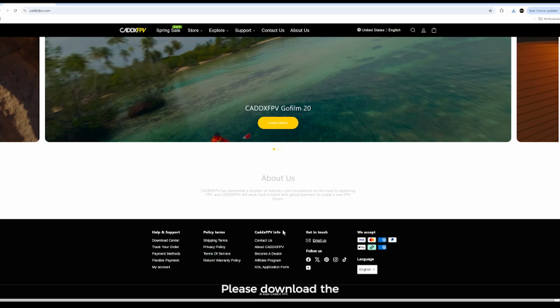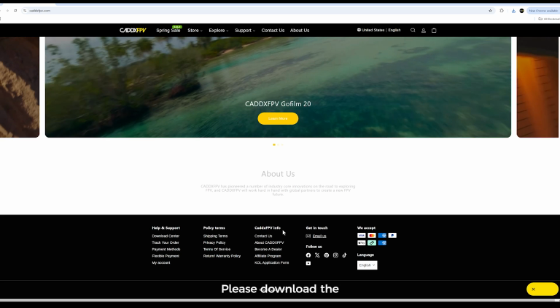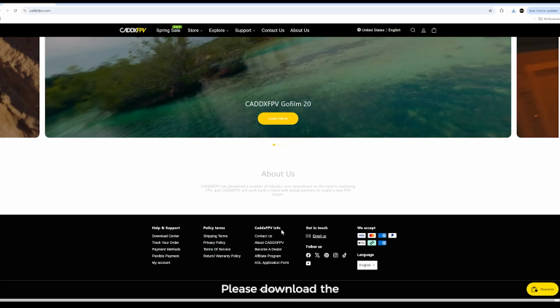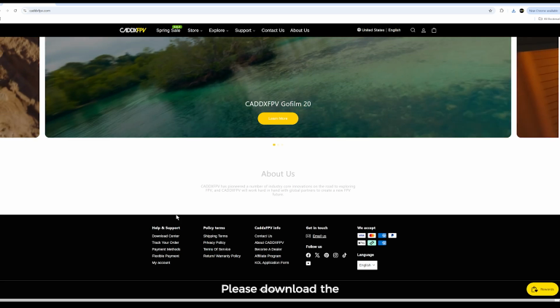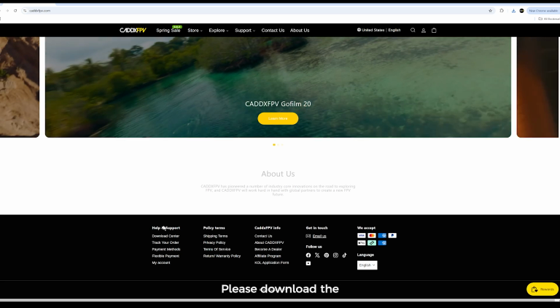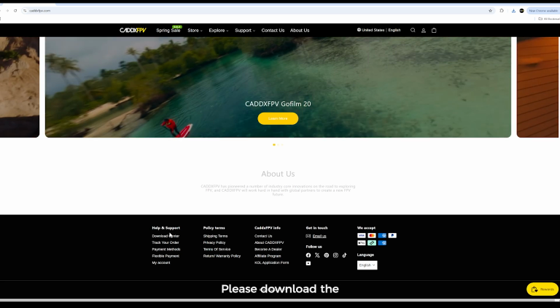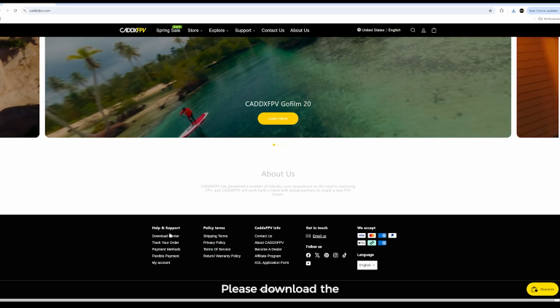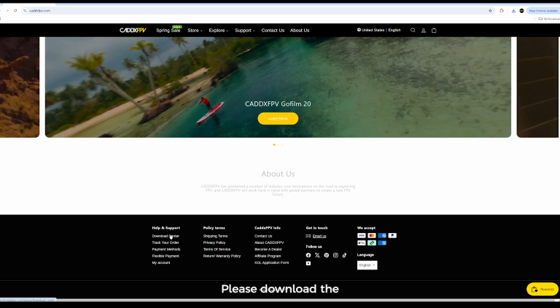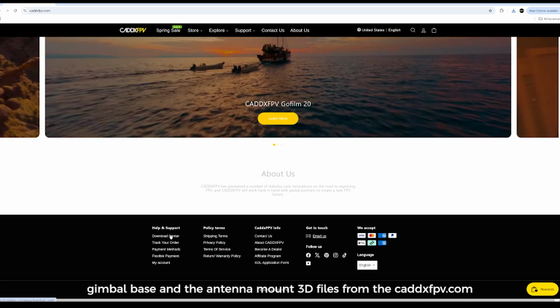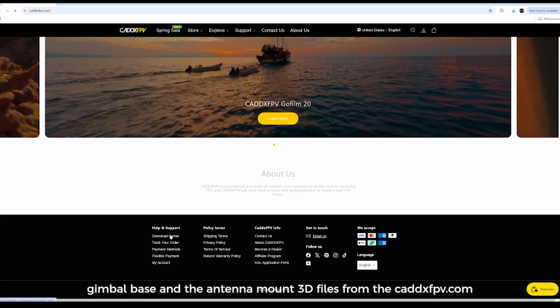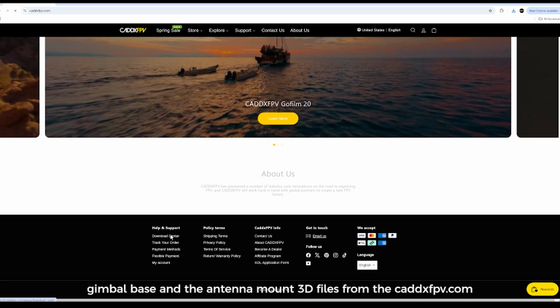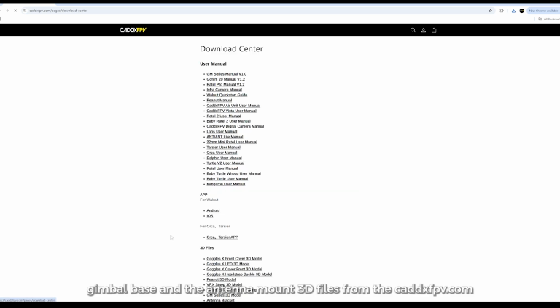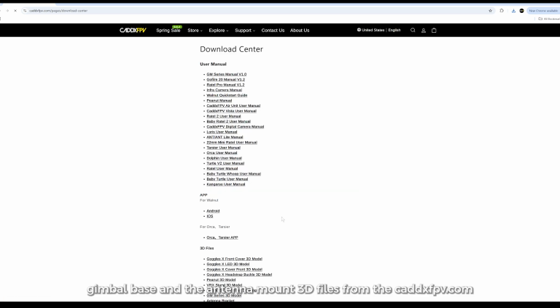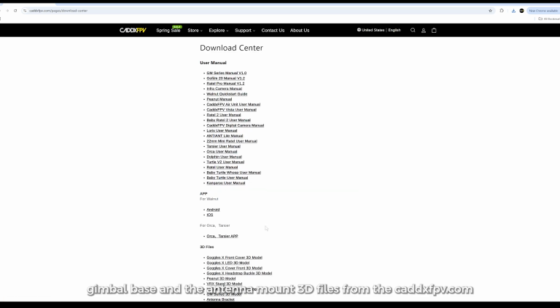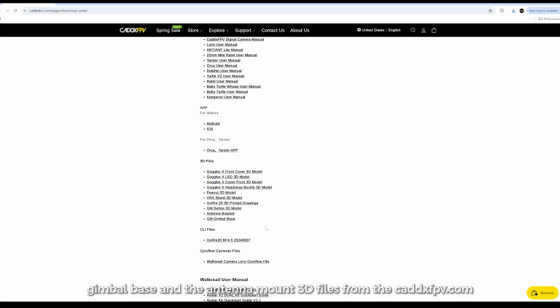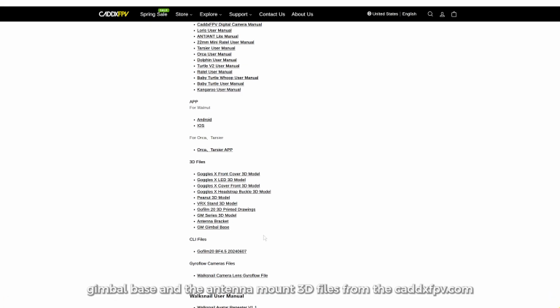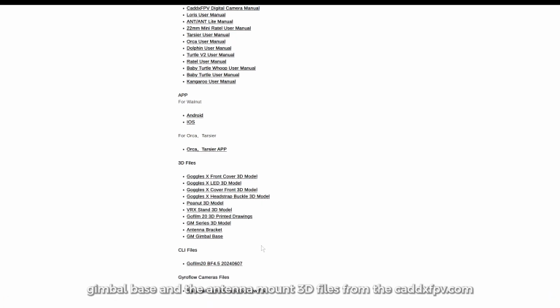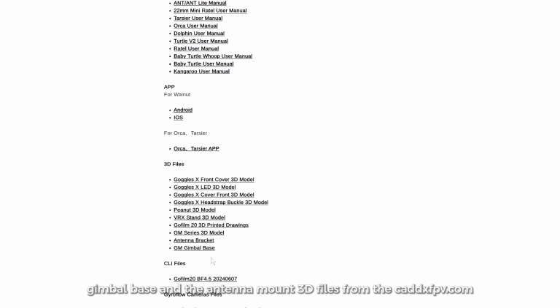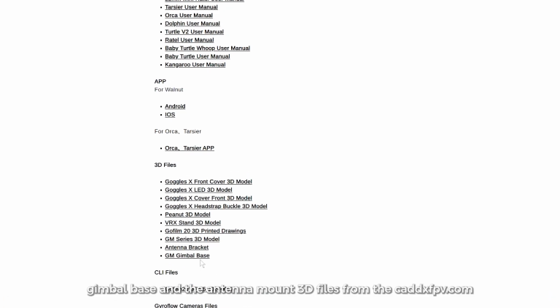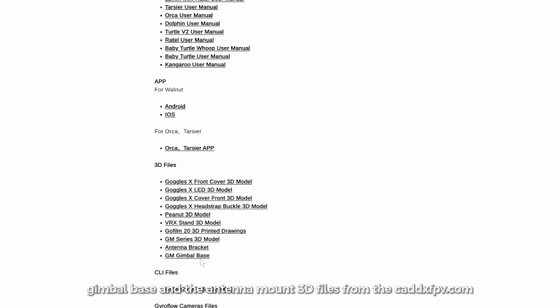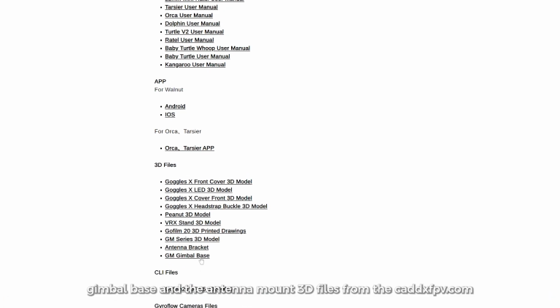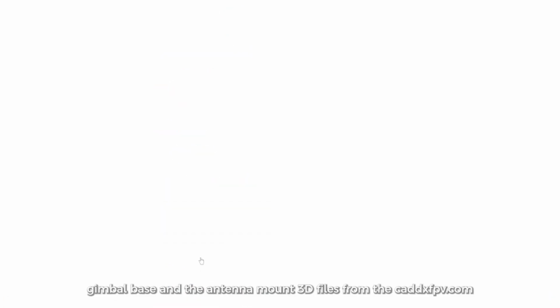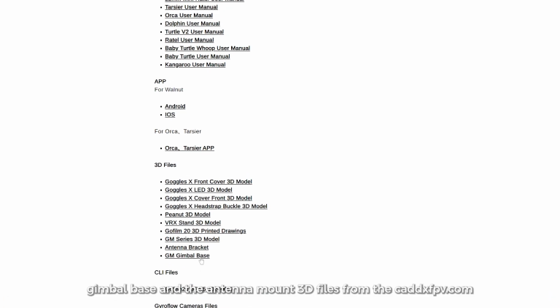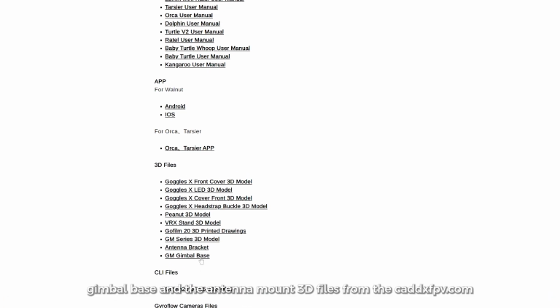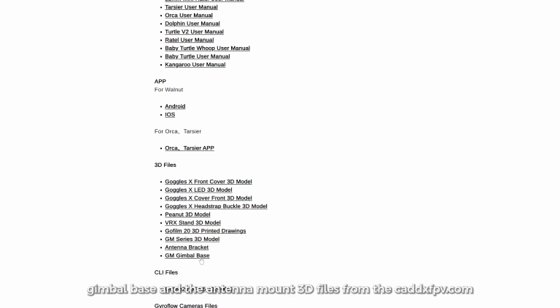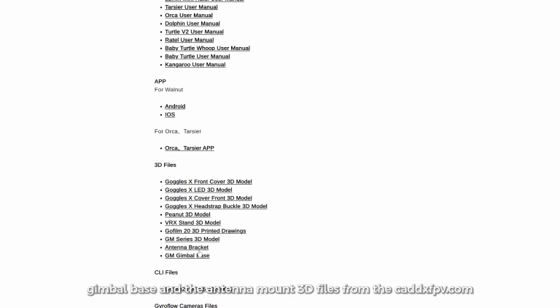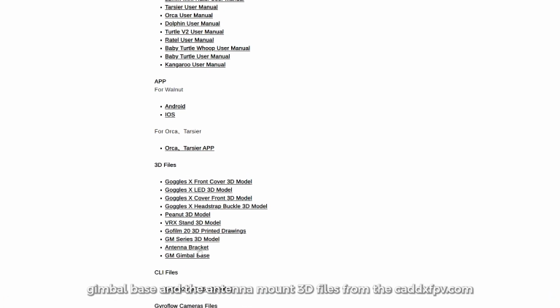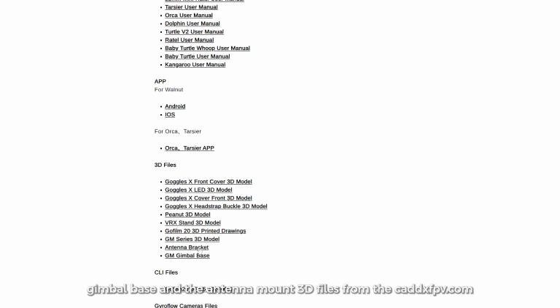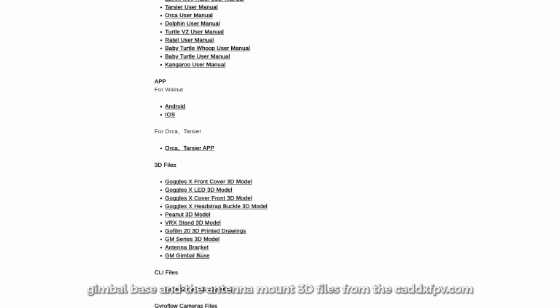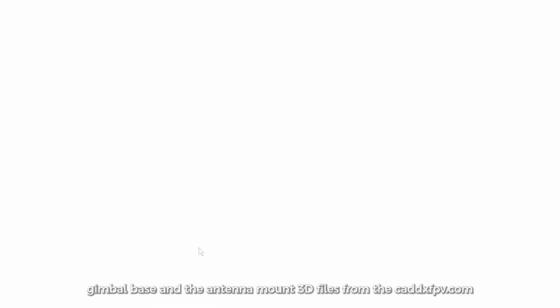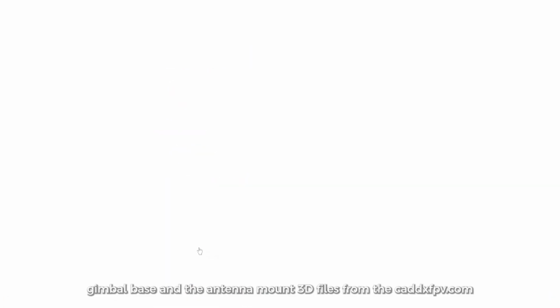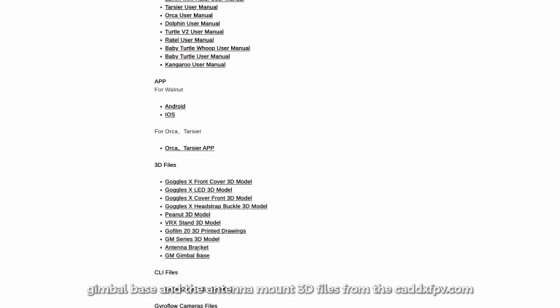Please download the gimbal base and the antenna mount 3D files from the Cadex PV website.